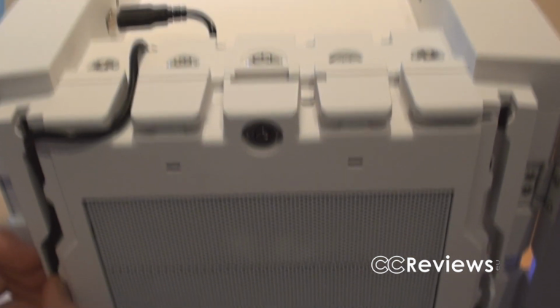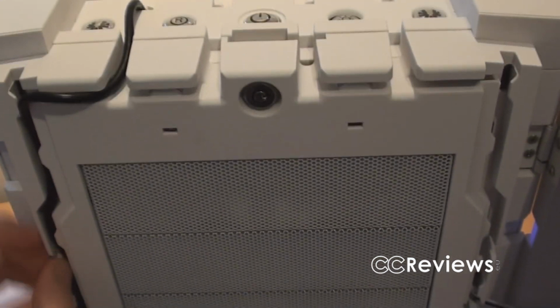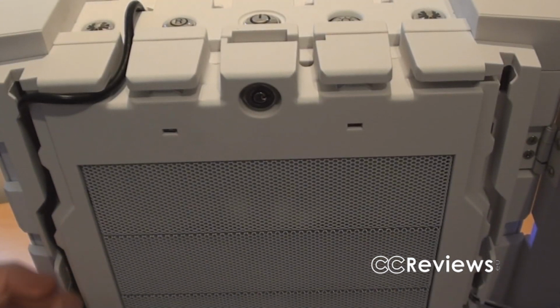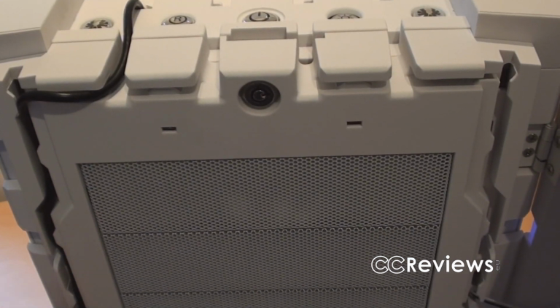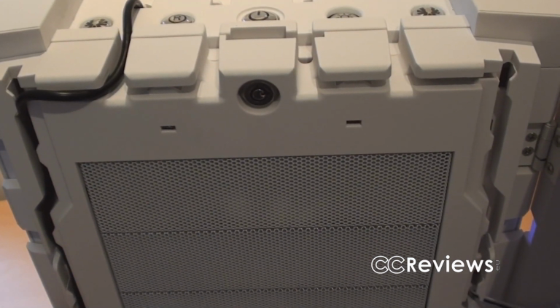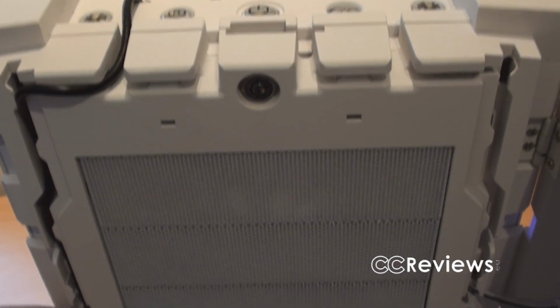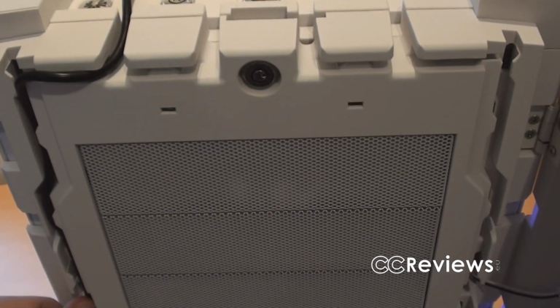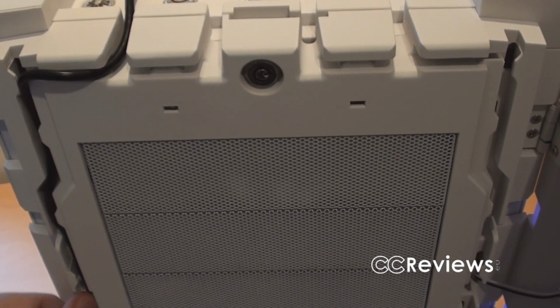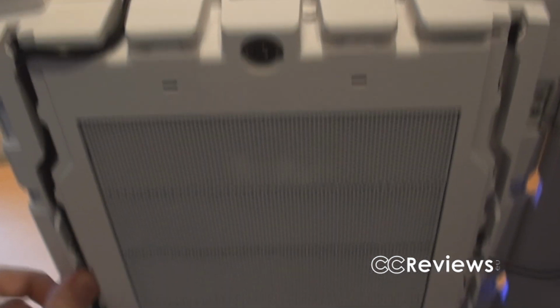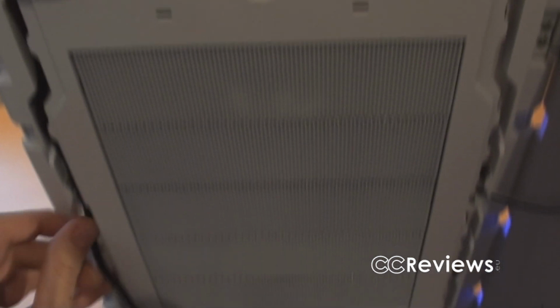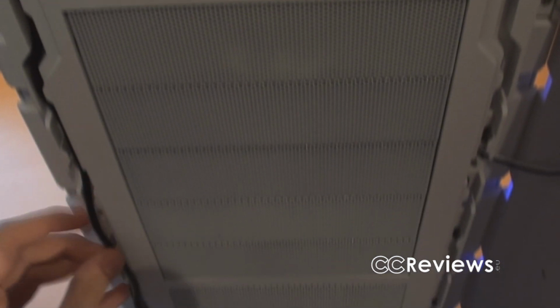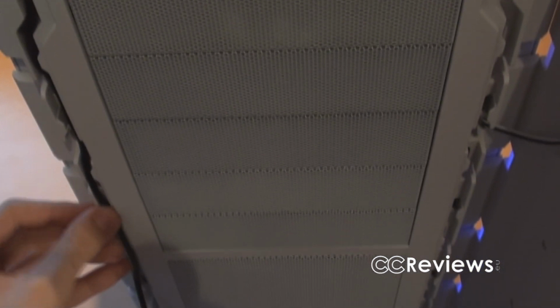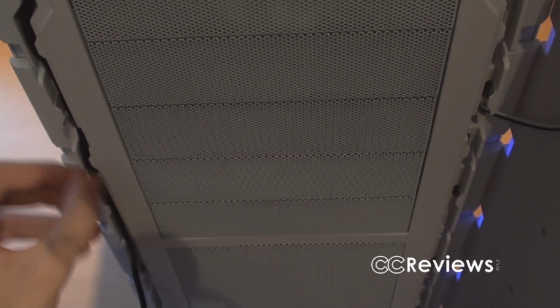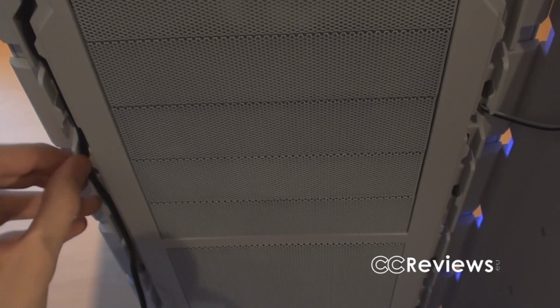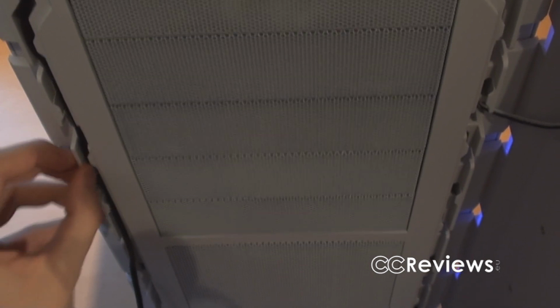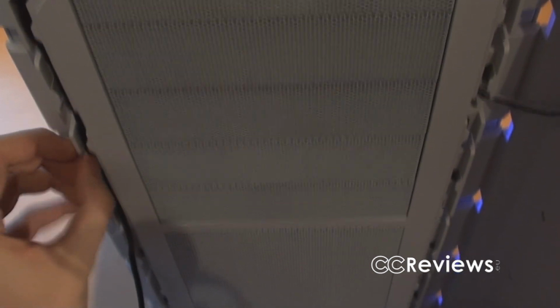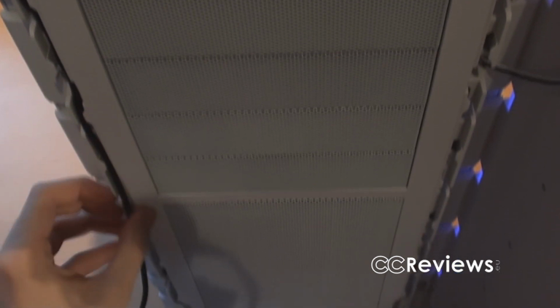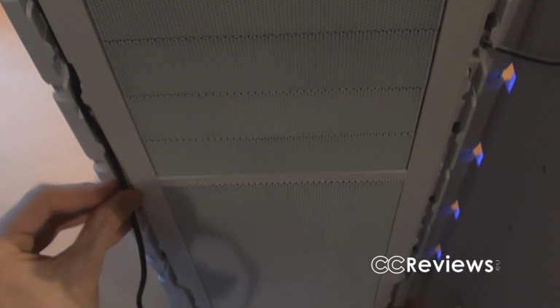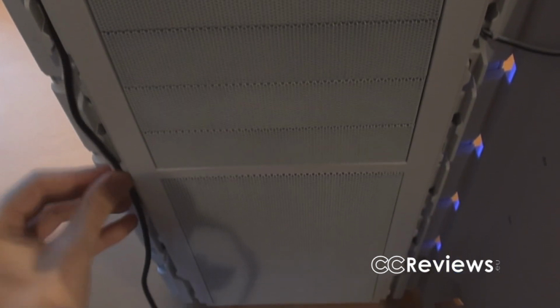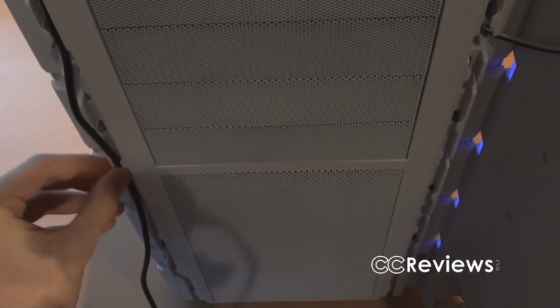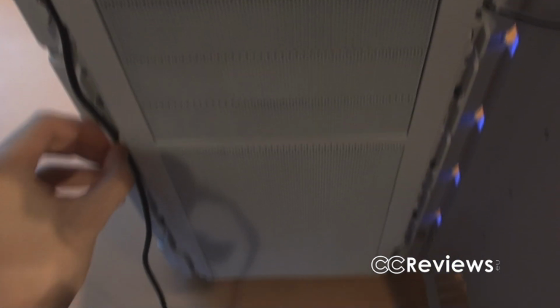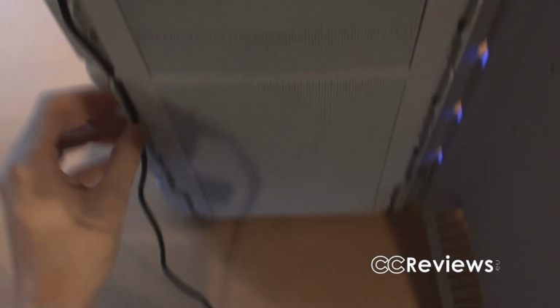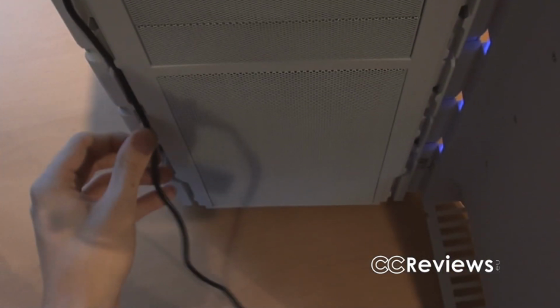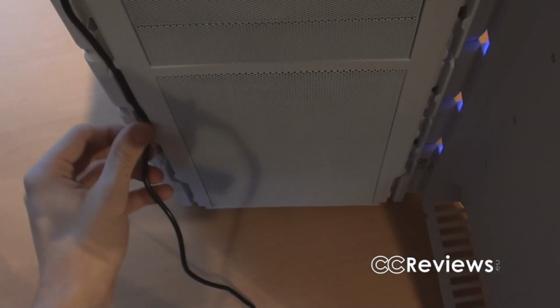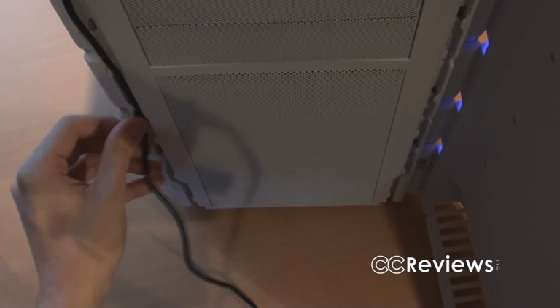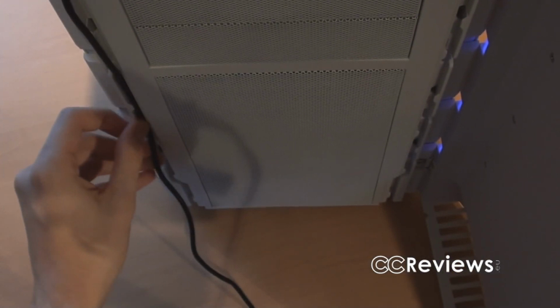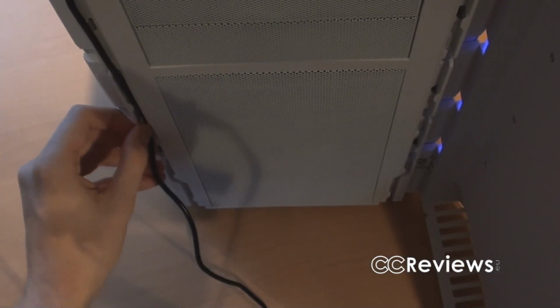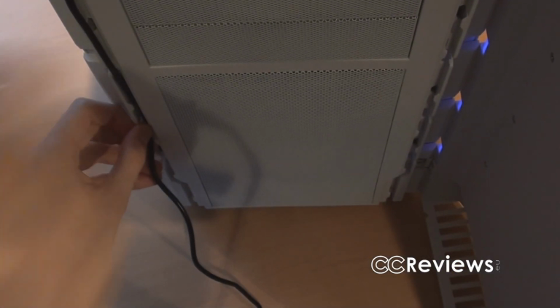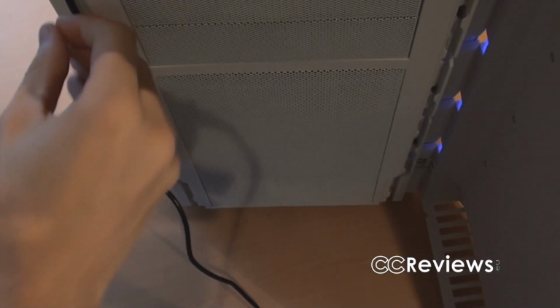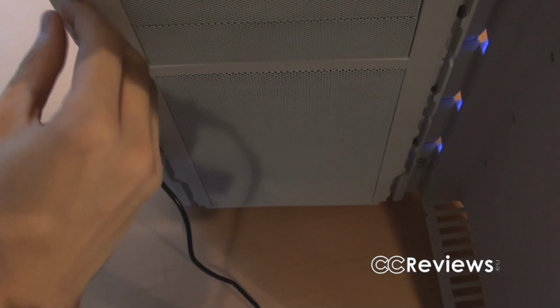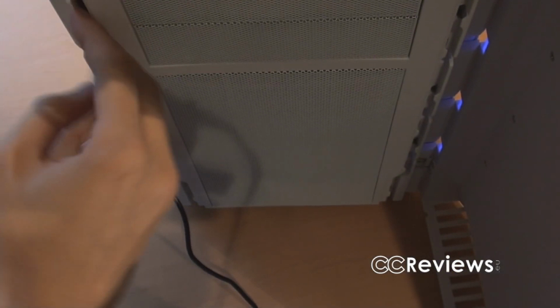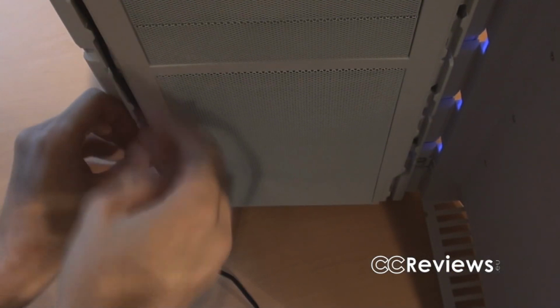You can actually route cables all the way to the bottom if you want to — let me do that really quickly.